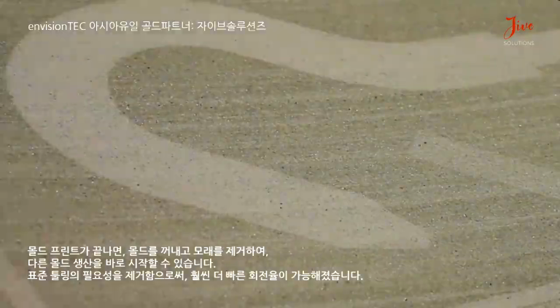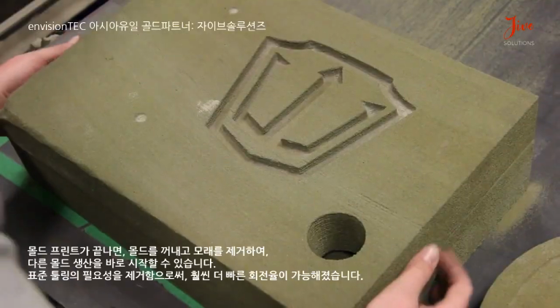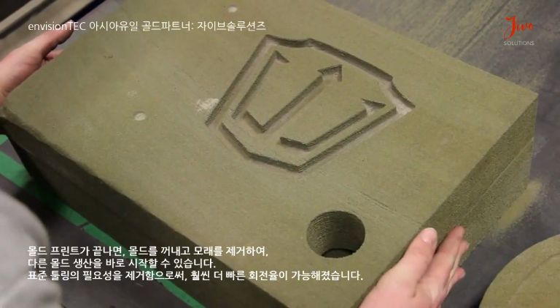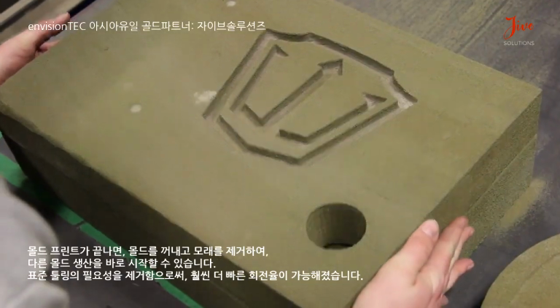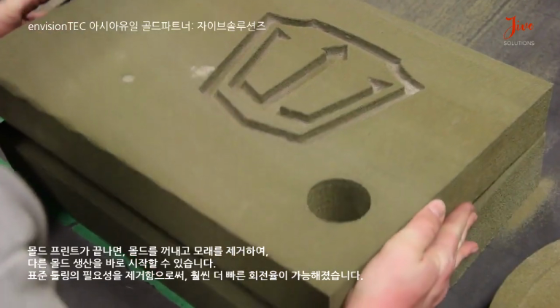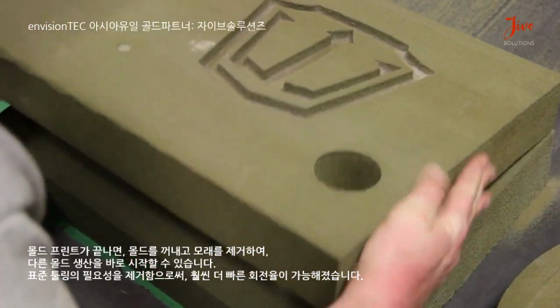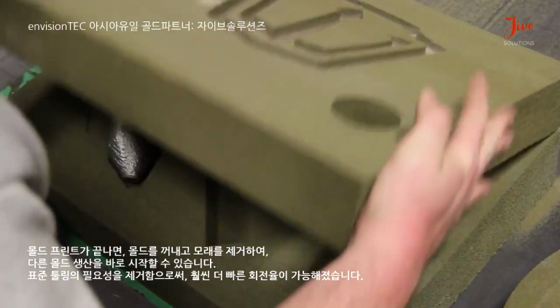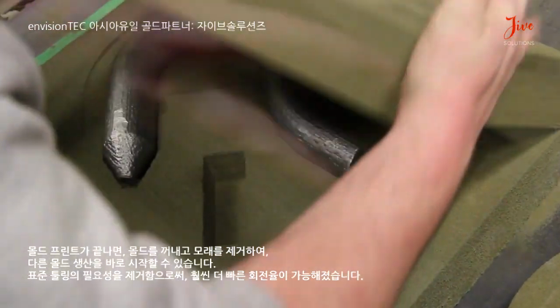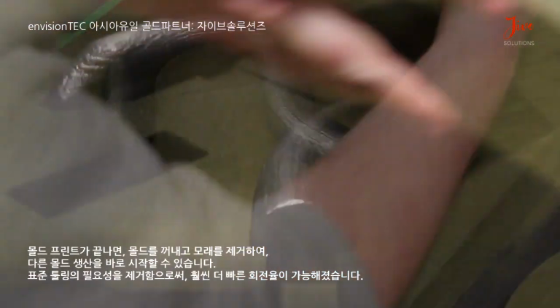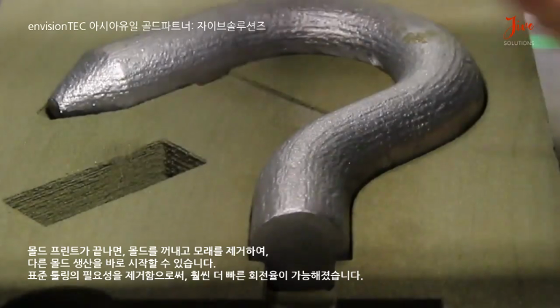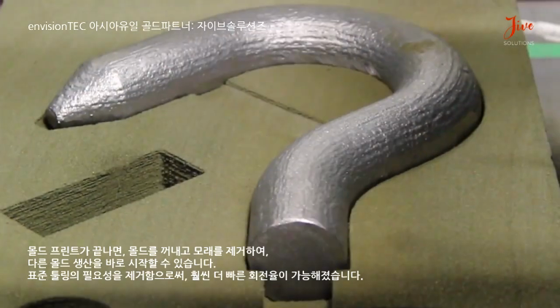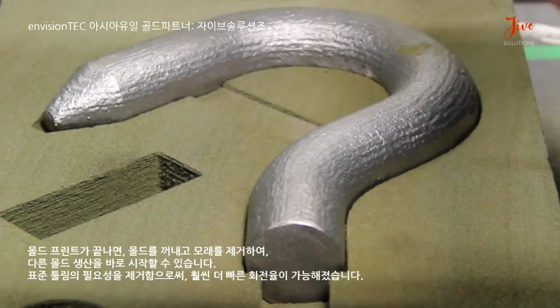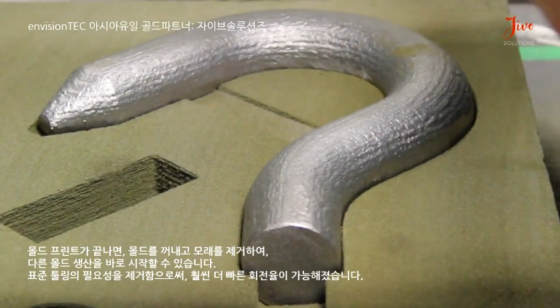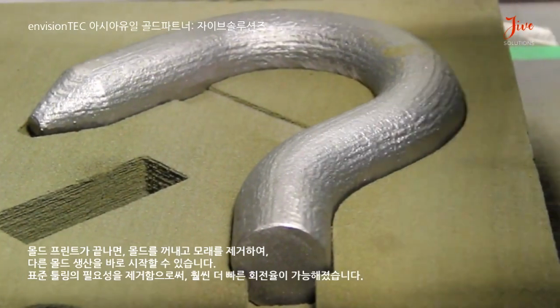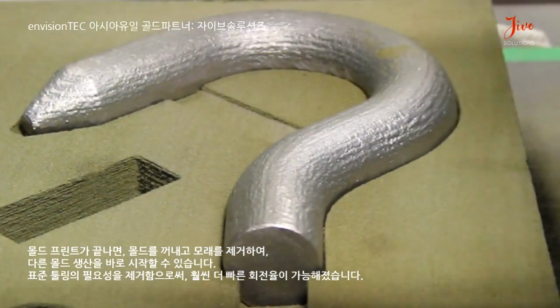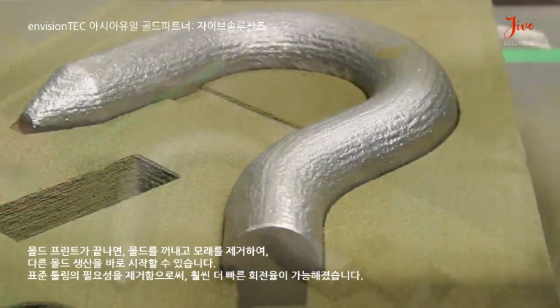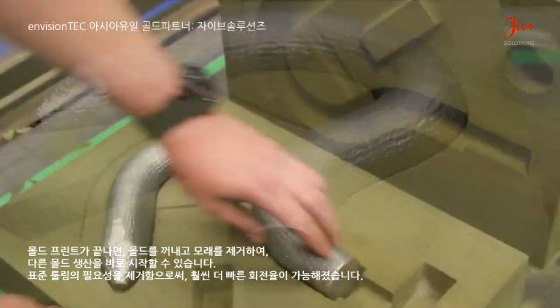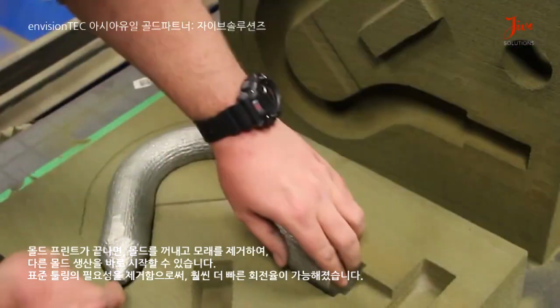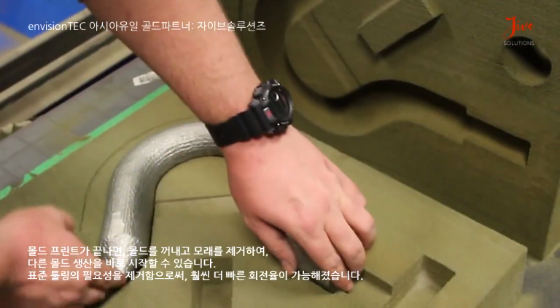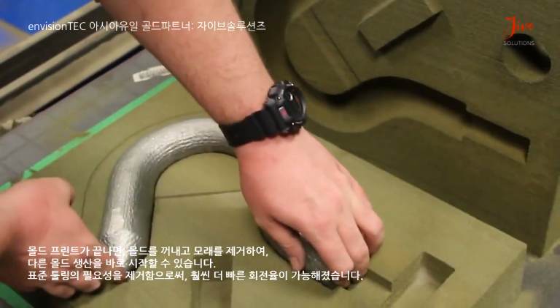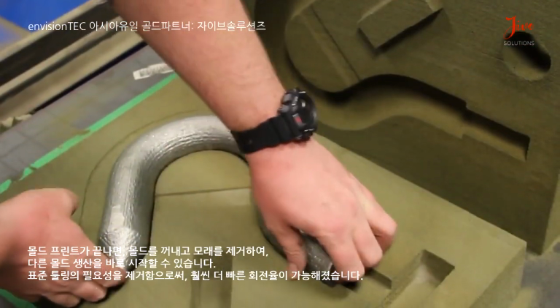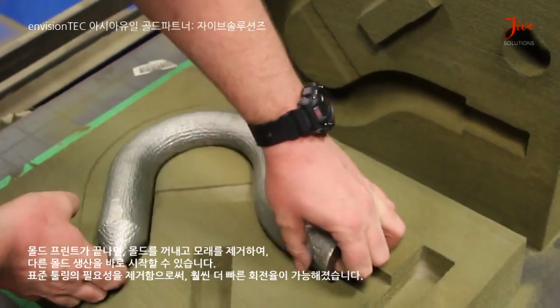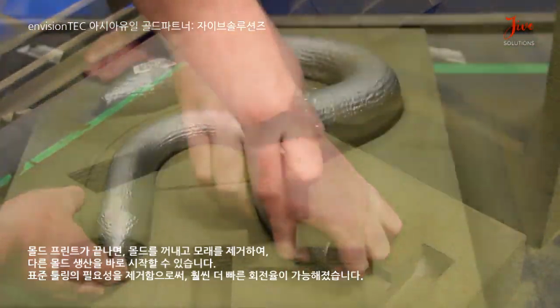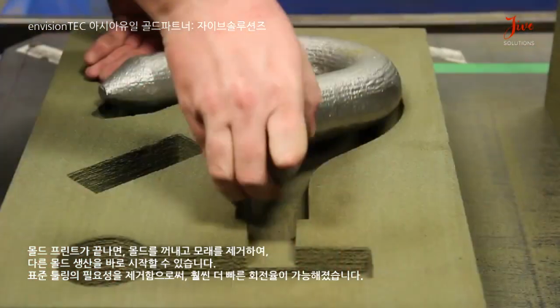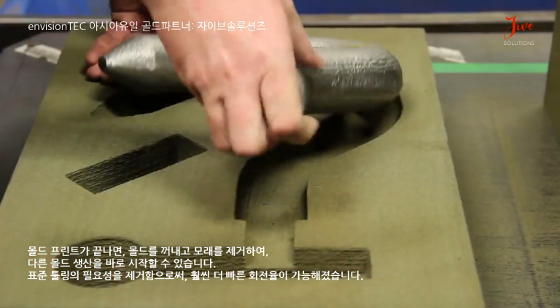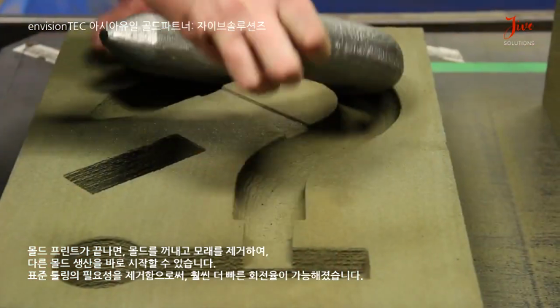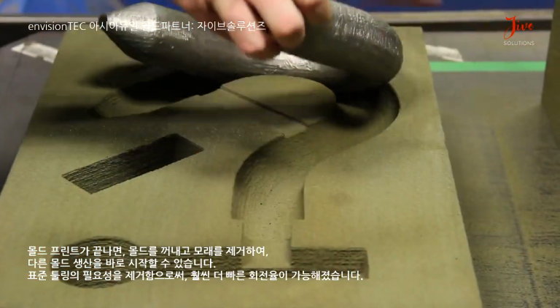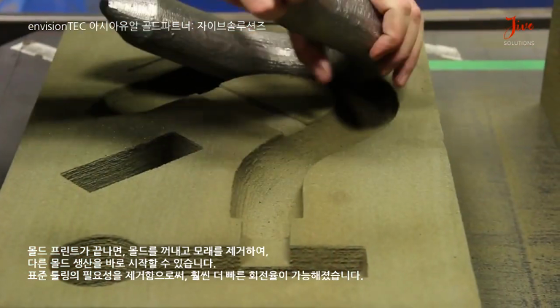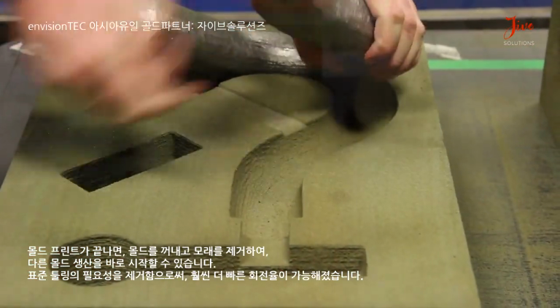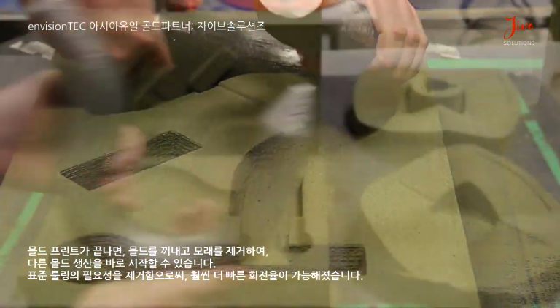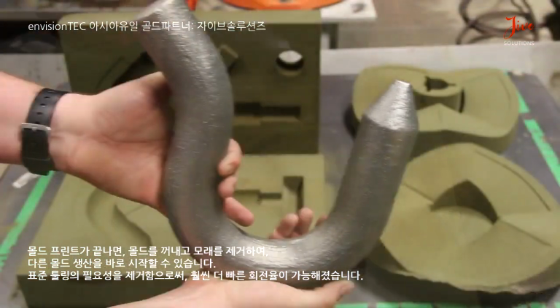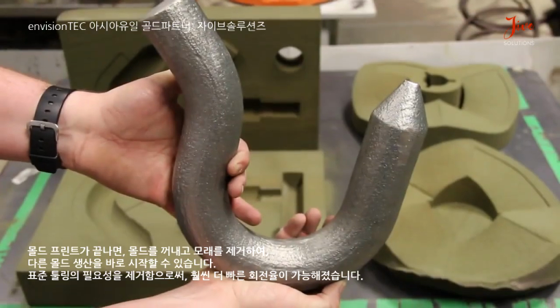After the building process, we're able to break the mold out, remove the sand, and start all over again. It adds a whole new dimension to the foundry.